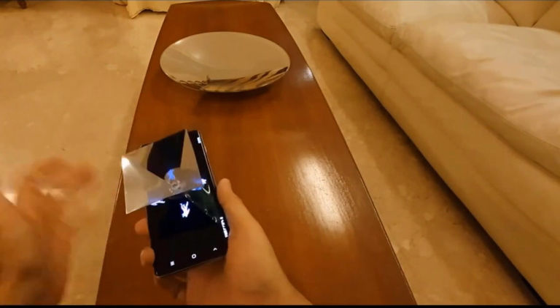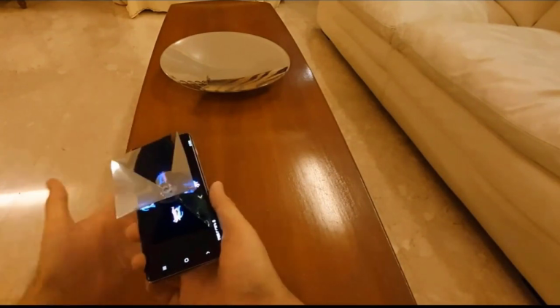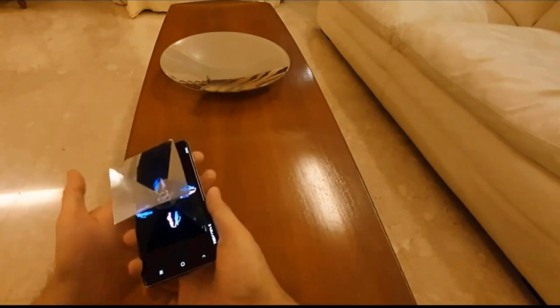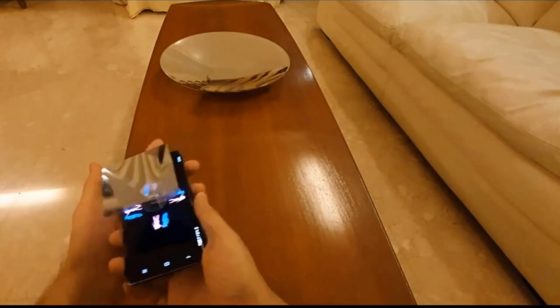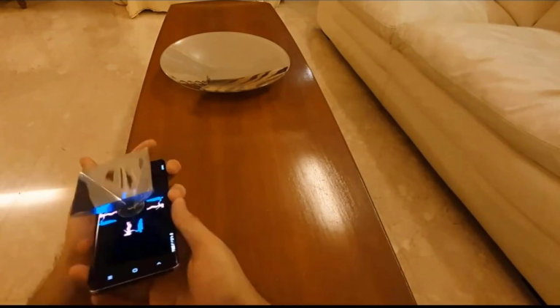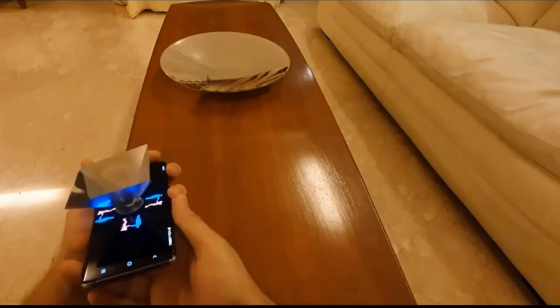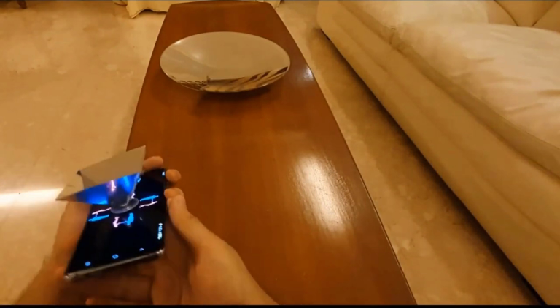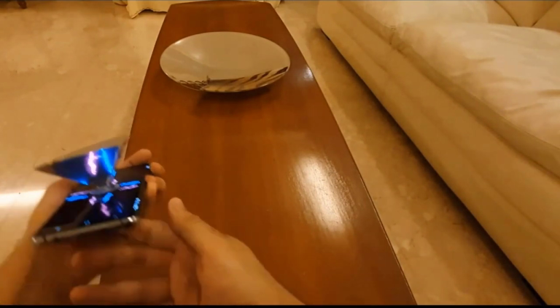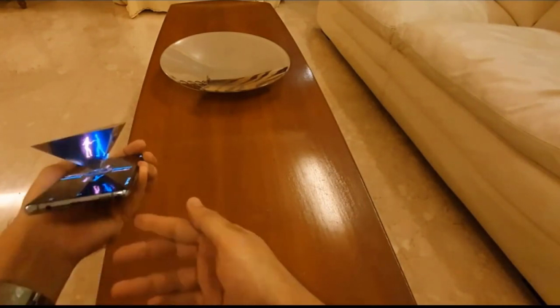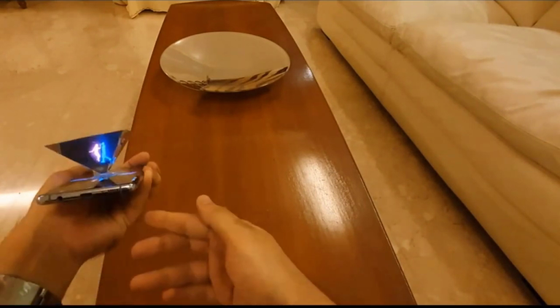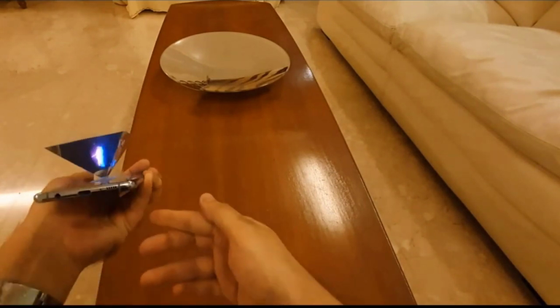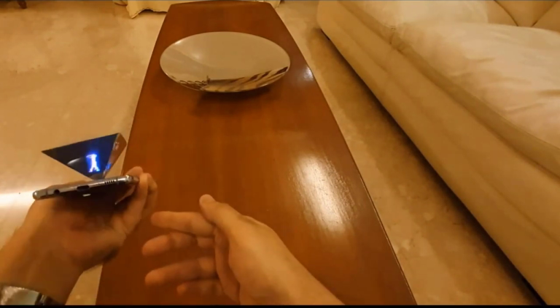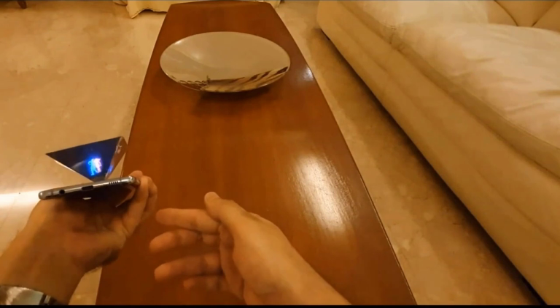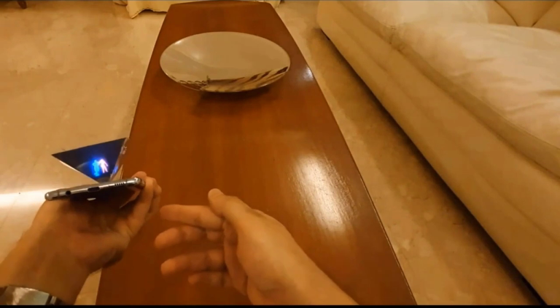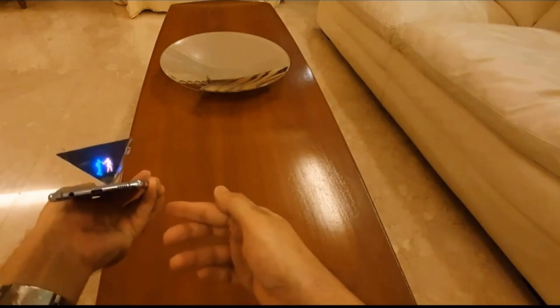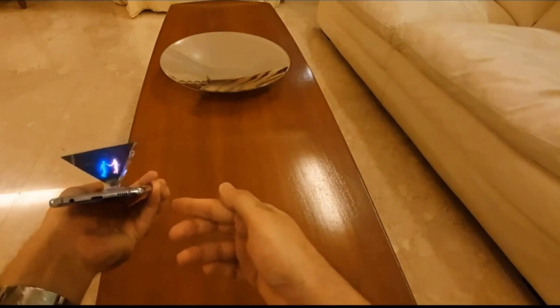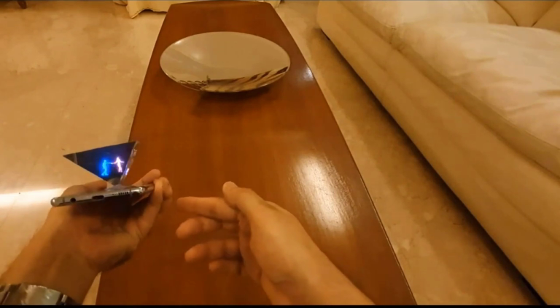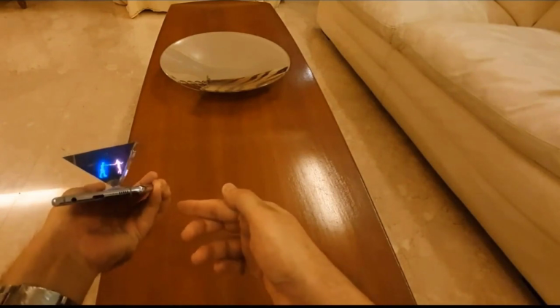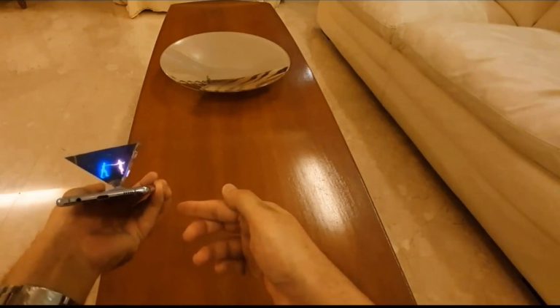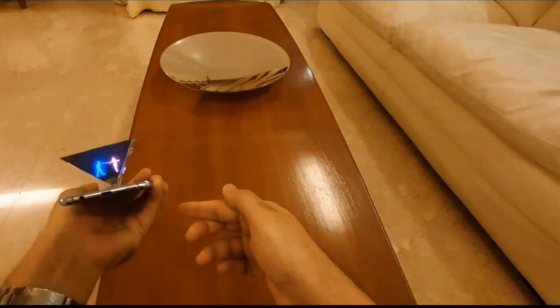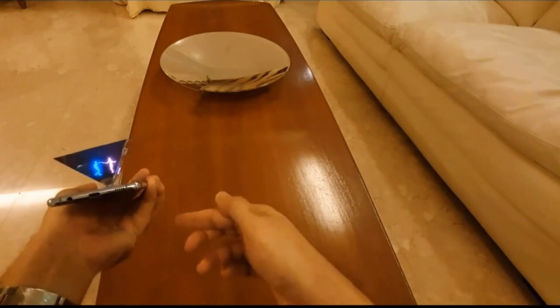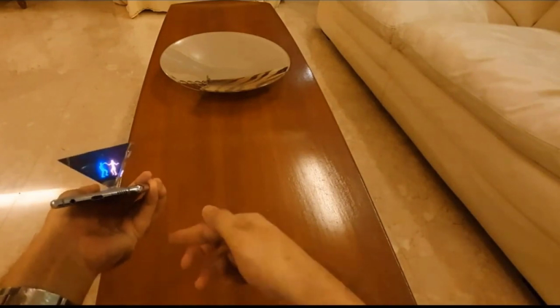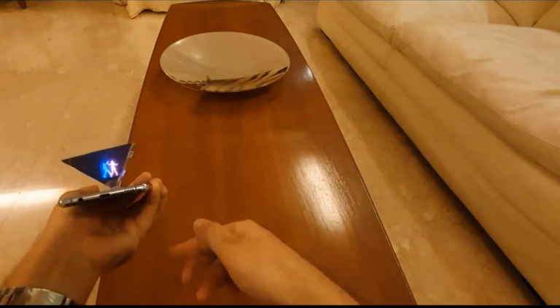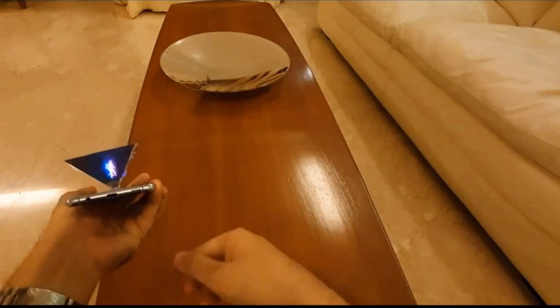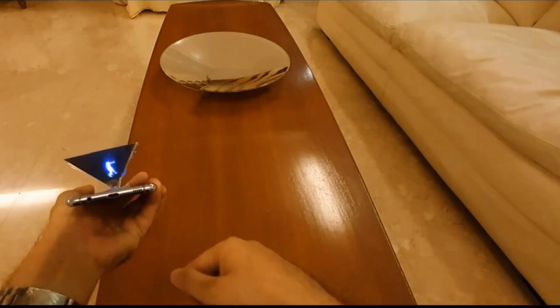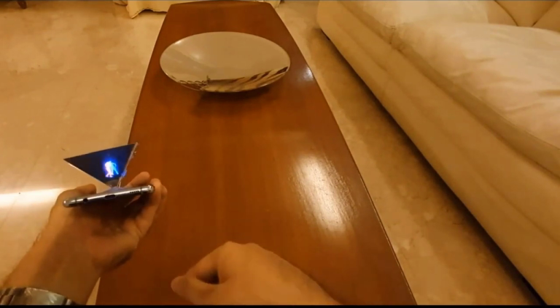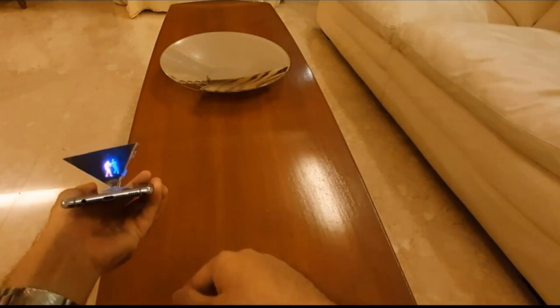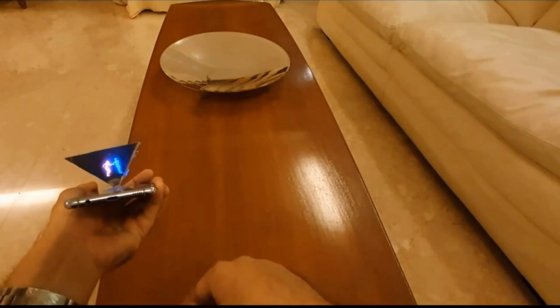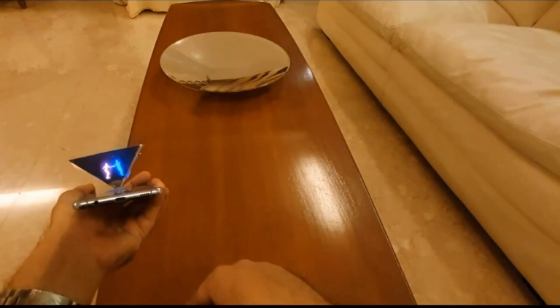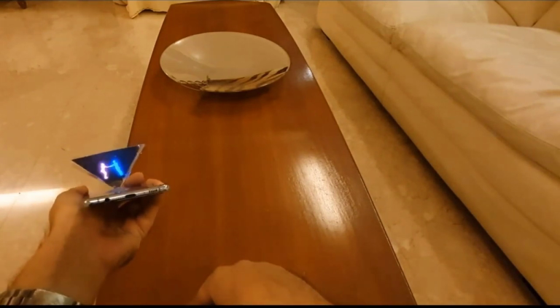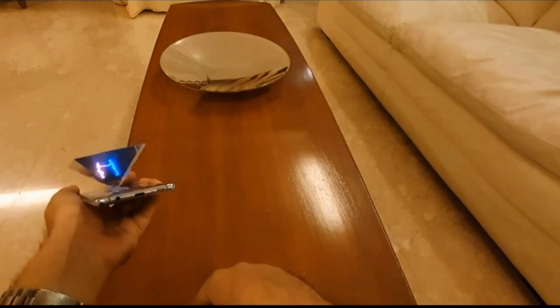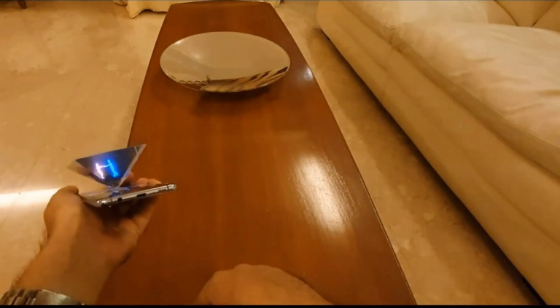Now this becomes like a 3D image. It actually looks quite 3D from here.